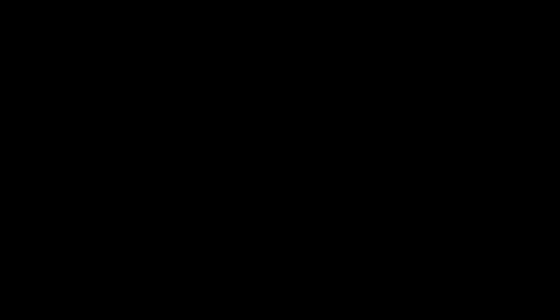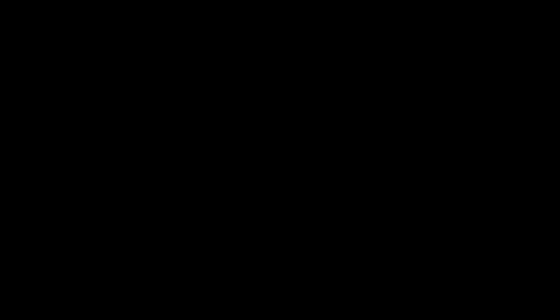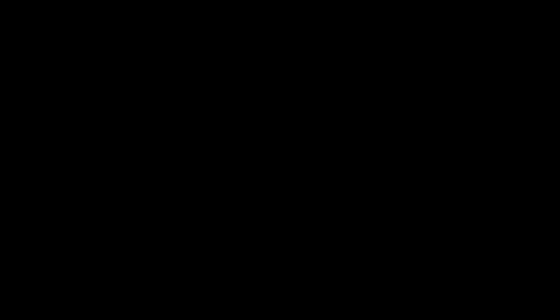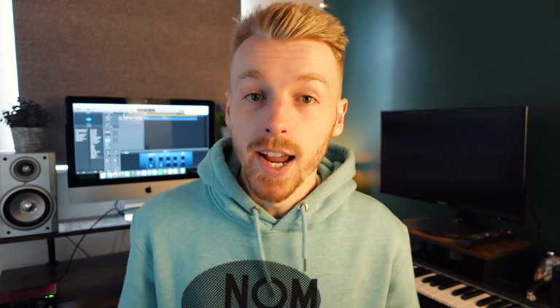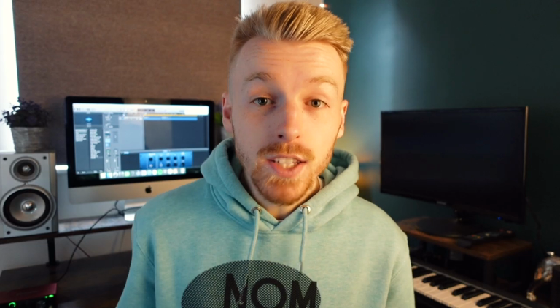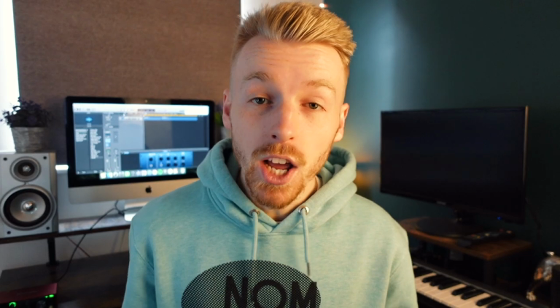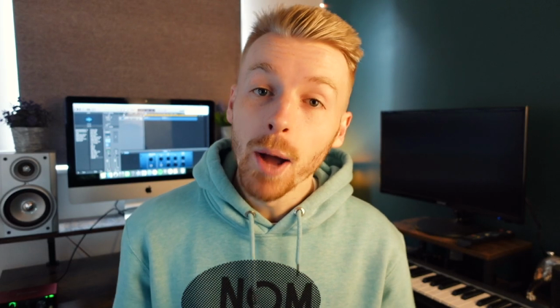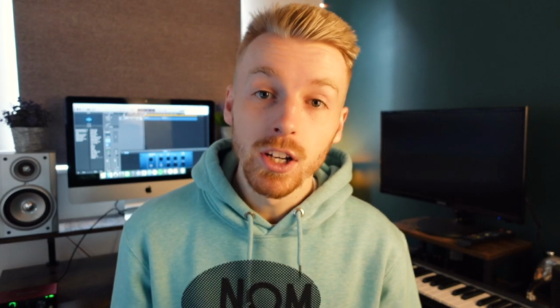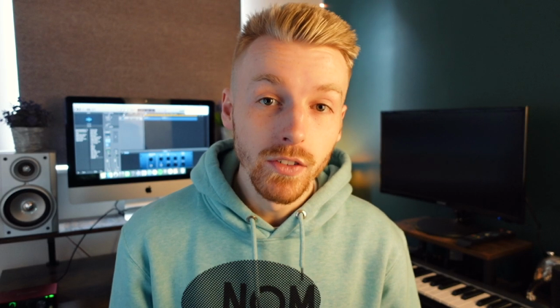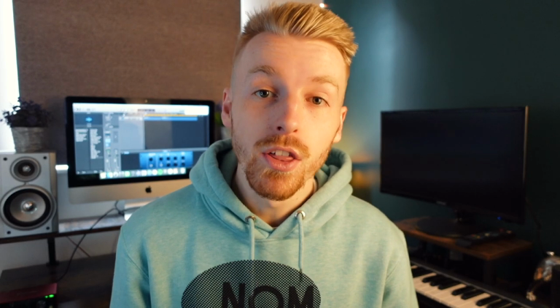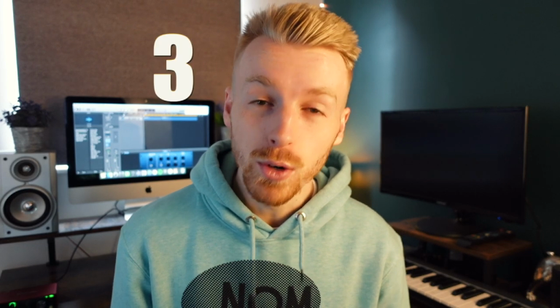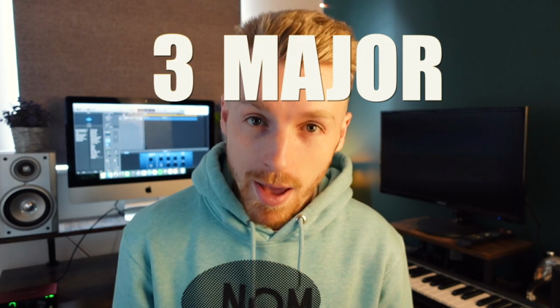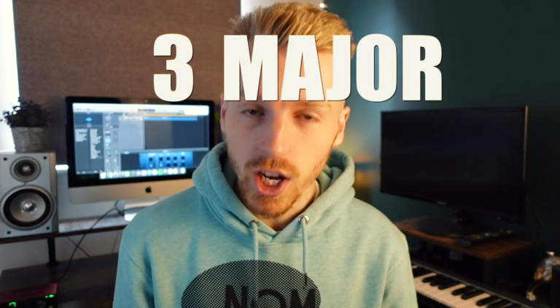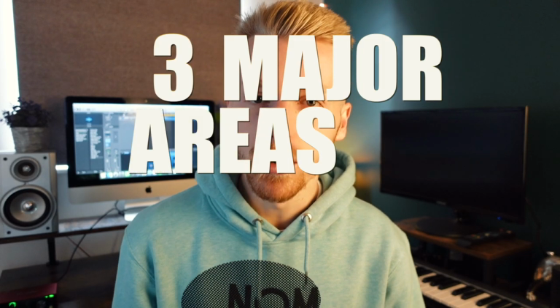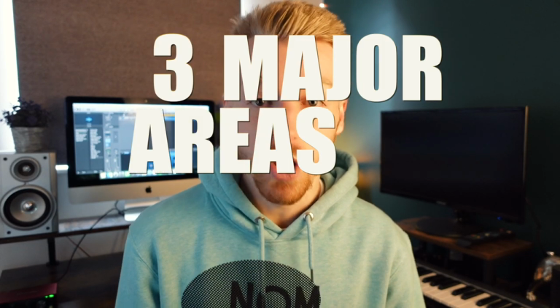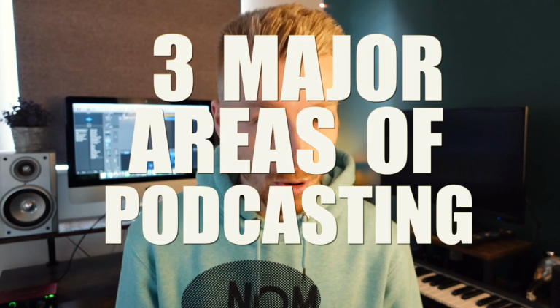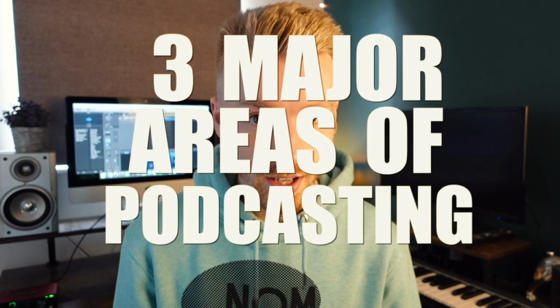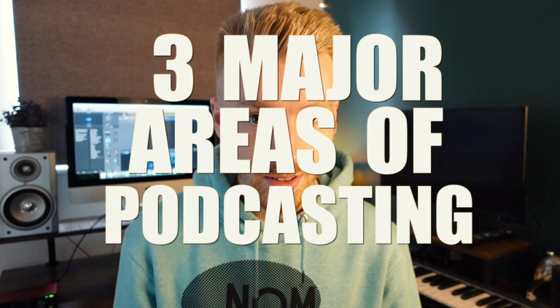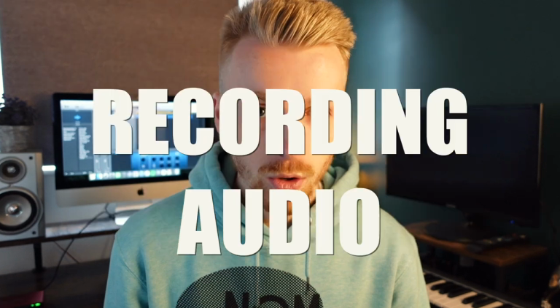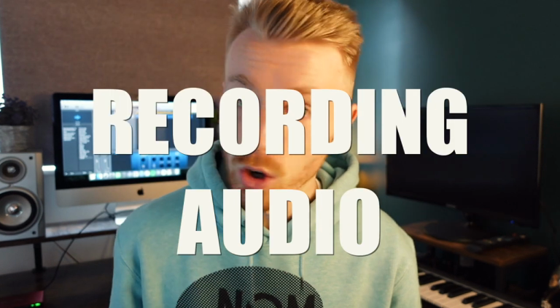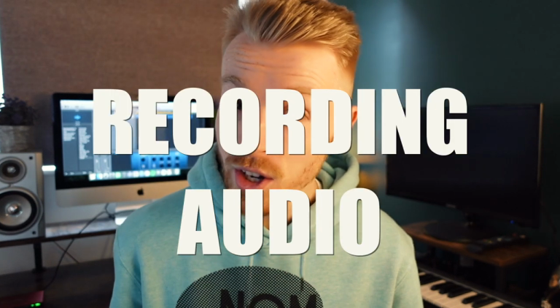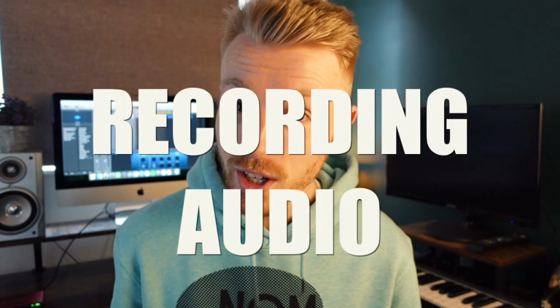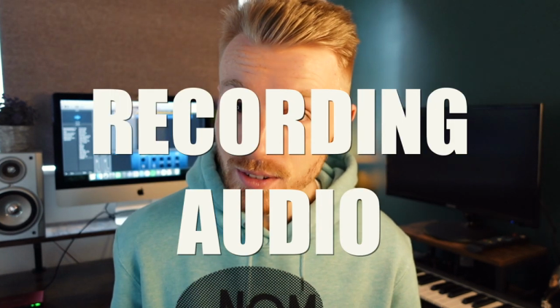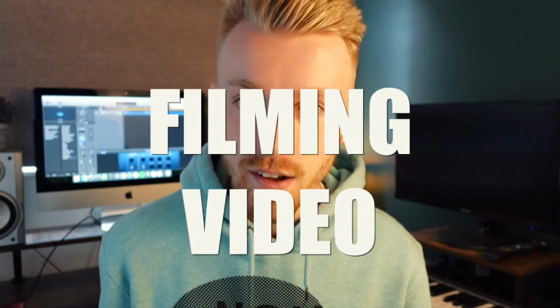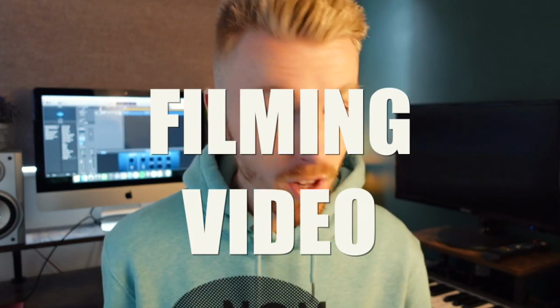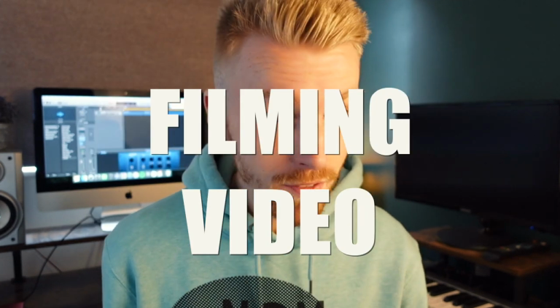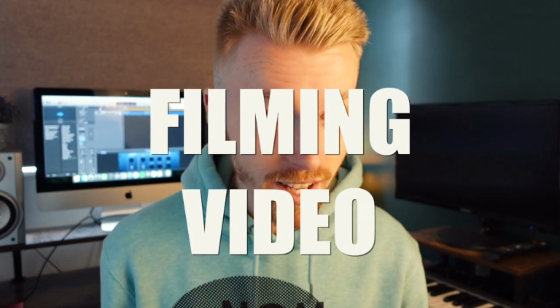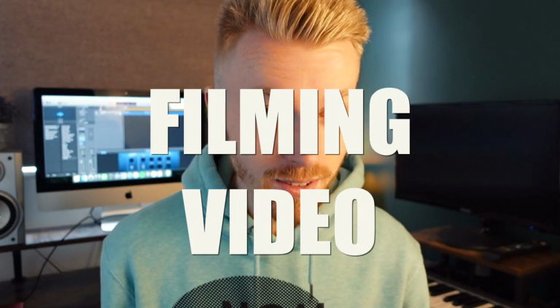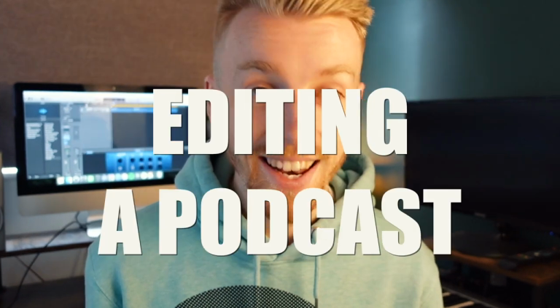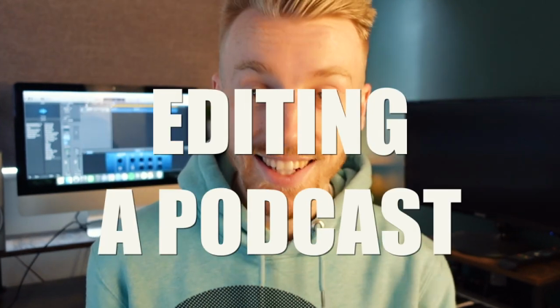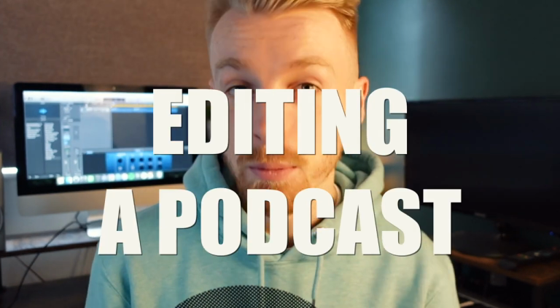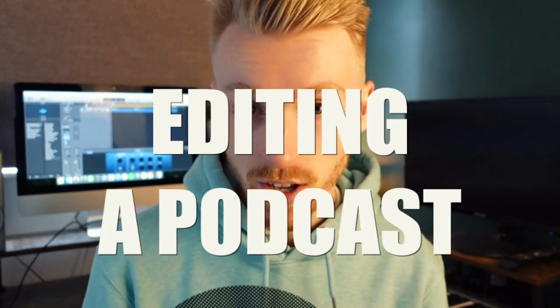Anyway, in this video I'm going to cover three major areas of podcasting: recording audio, filming video, and editing a podcast.